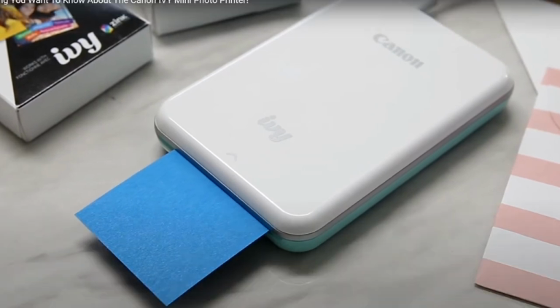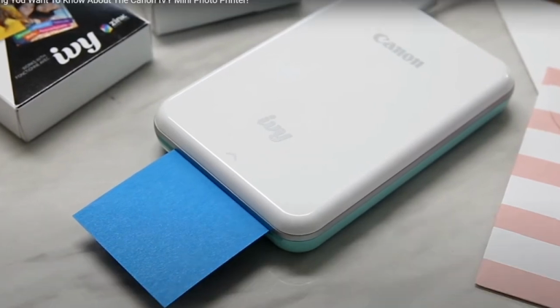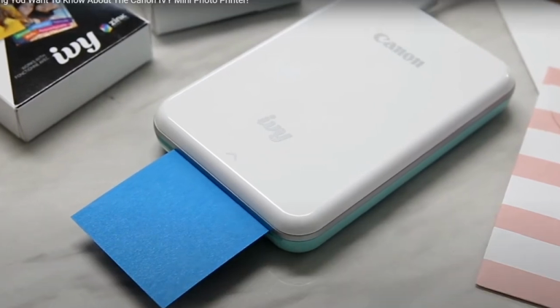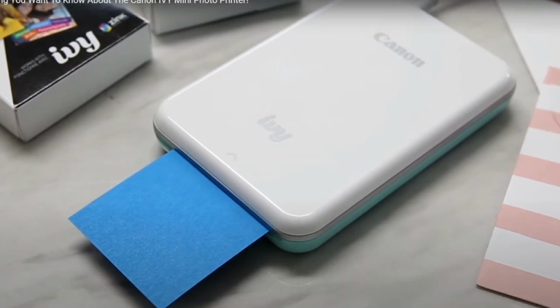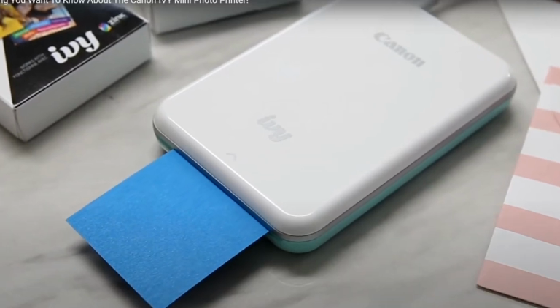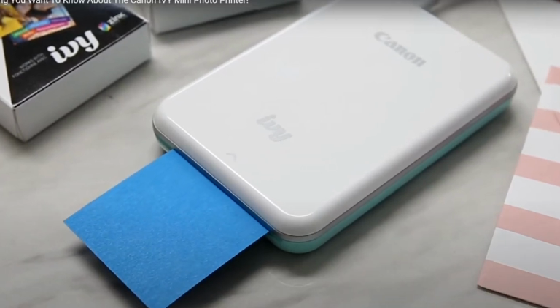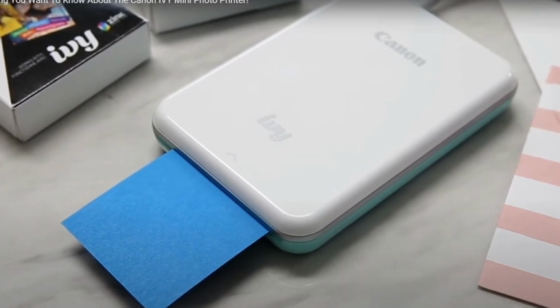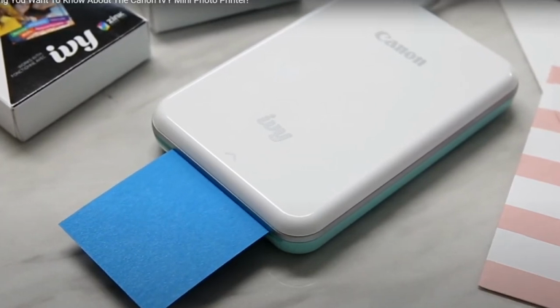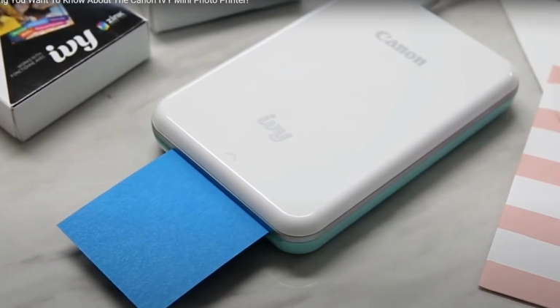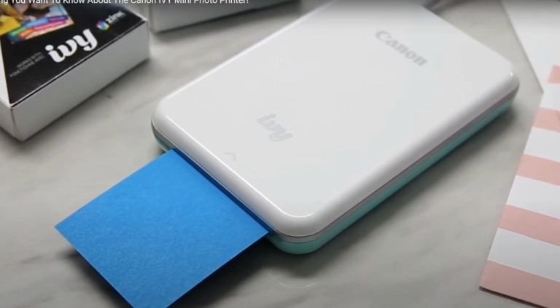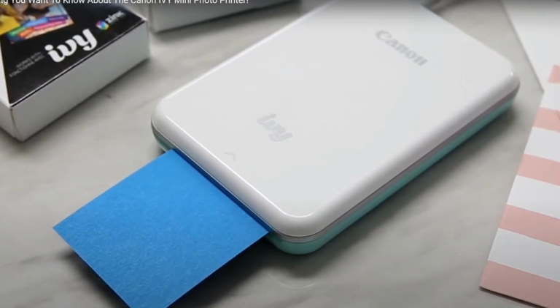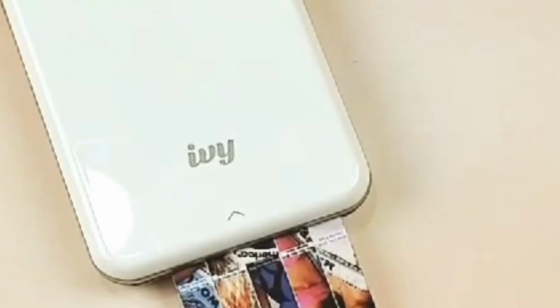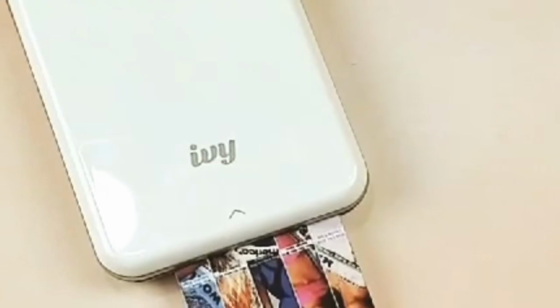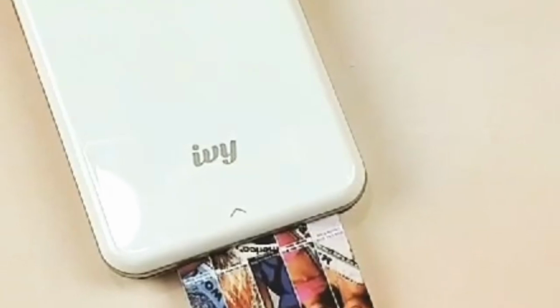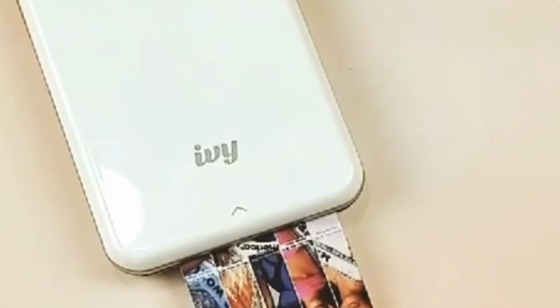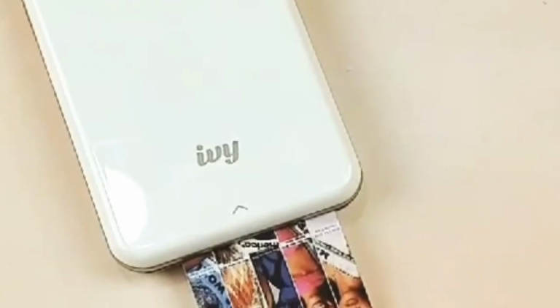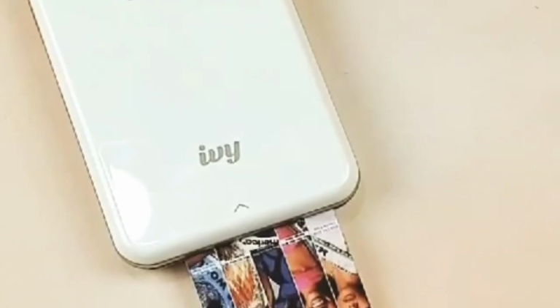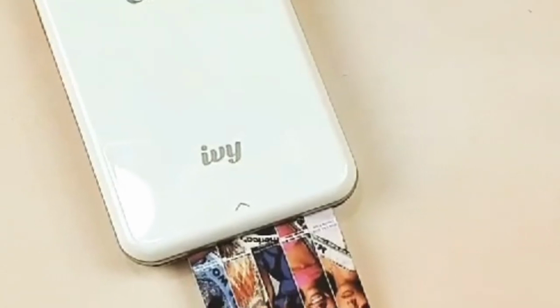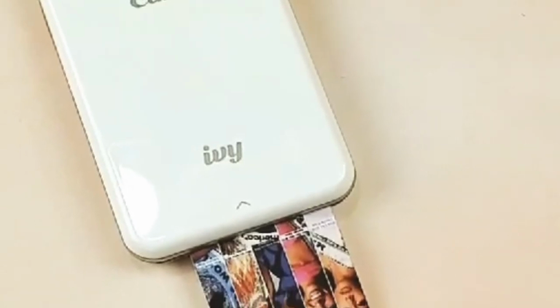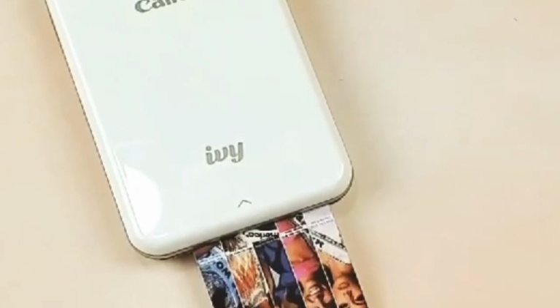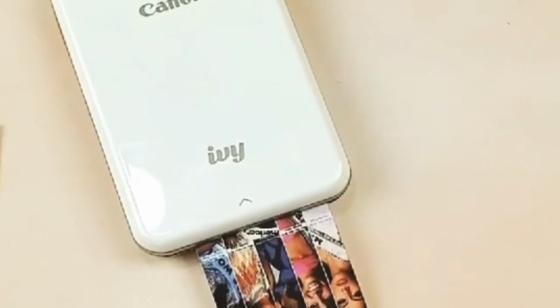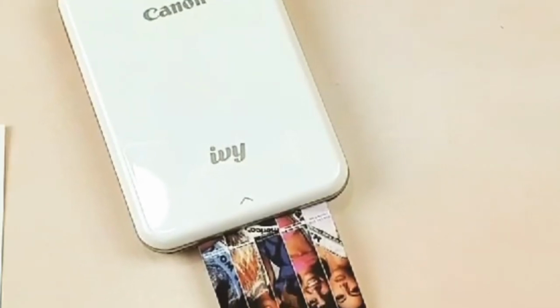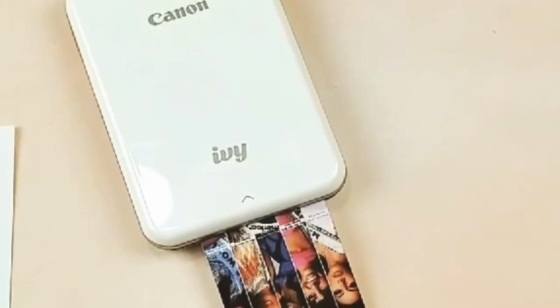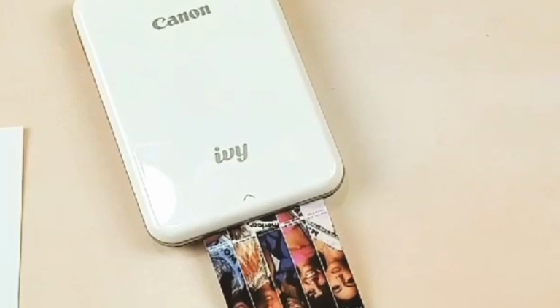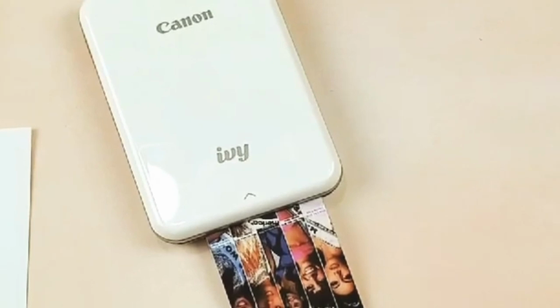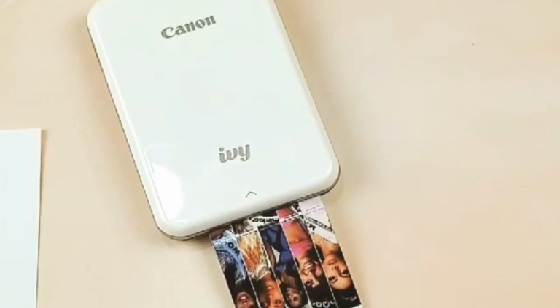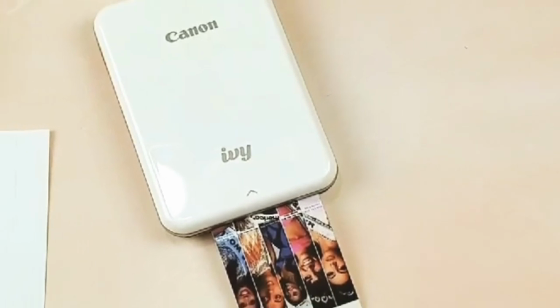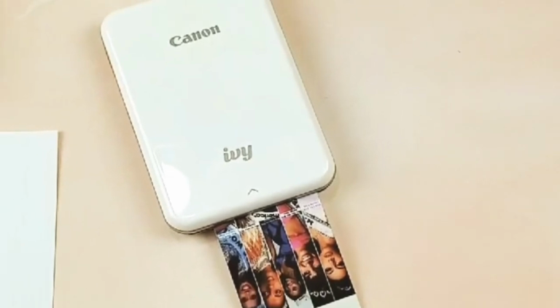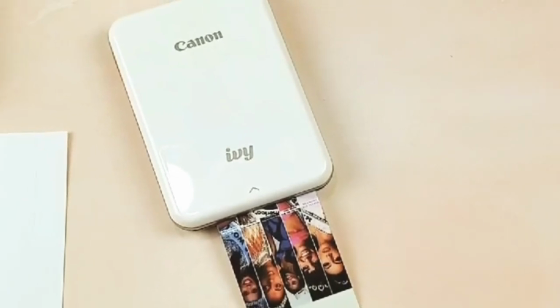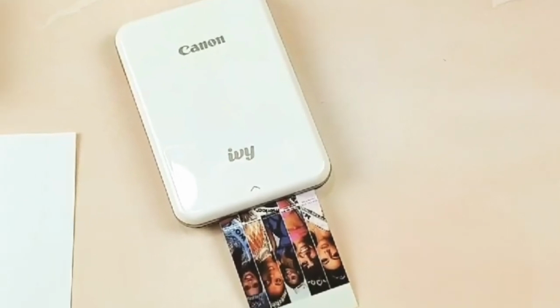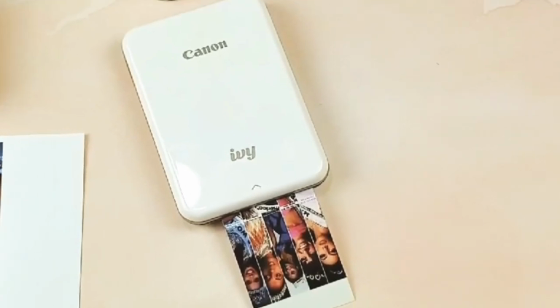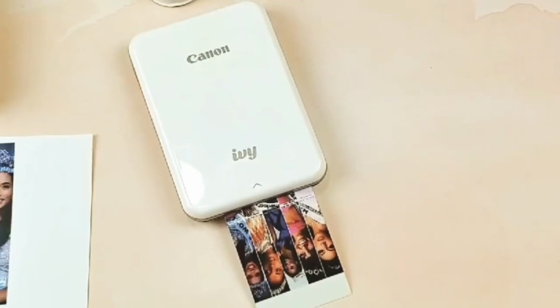It can easily print more than a dozen photos on a single charge, but you'll want to bring a charging cable if you need any more than that.